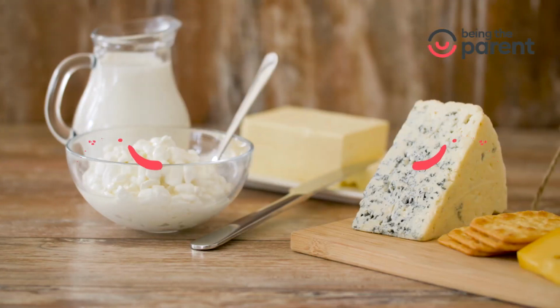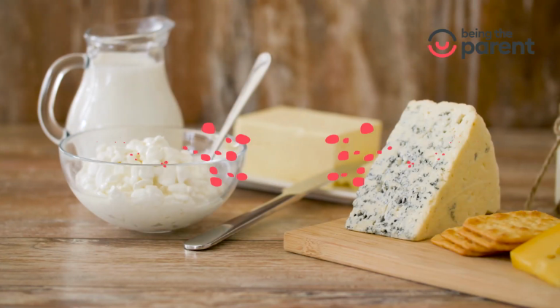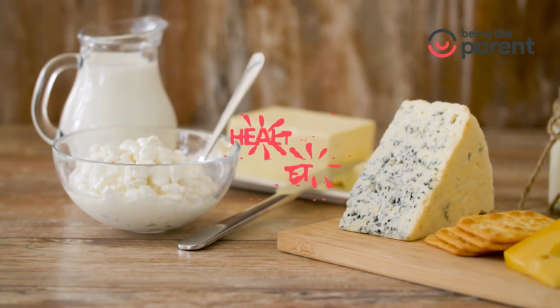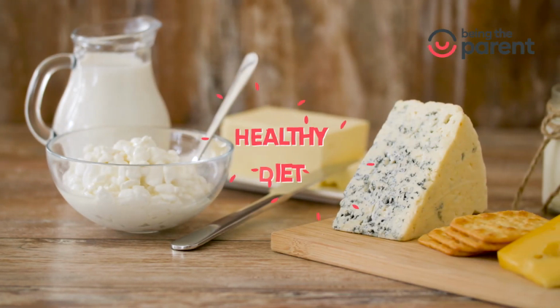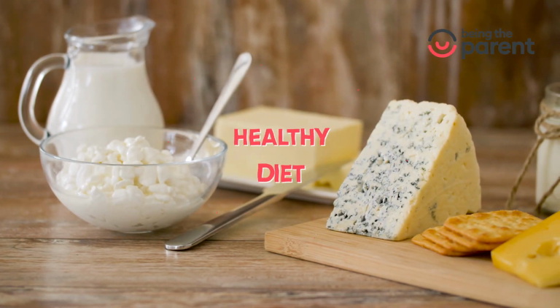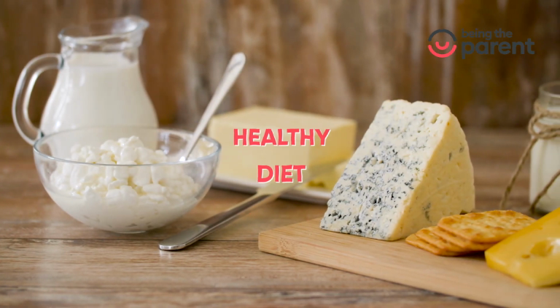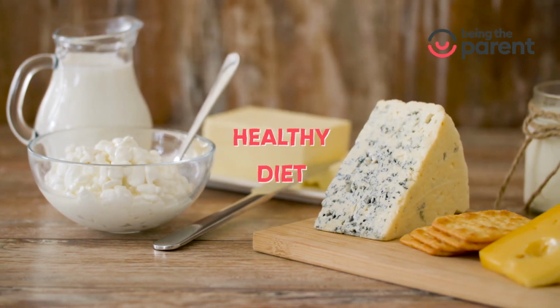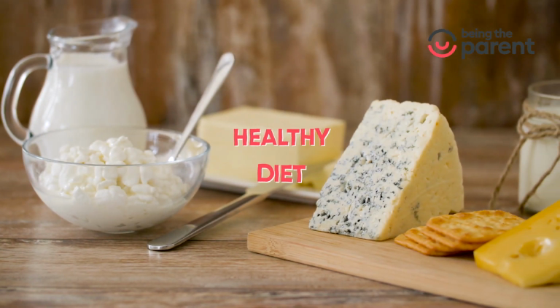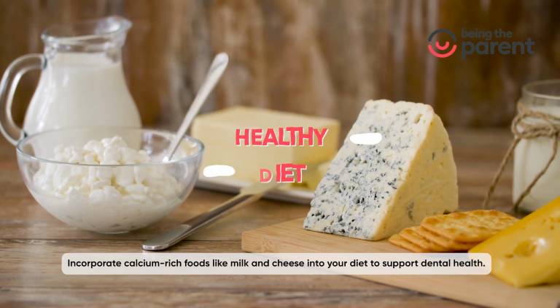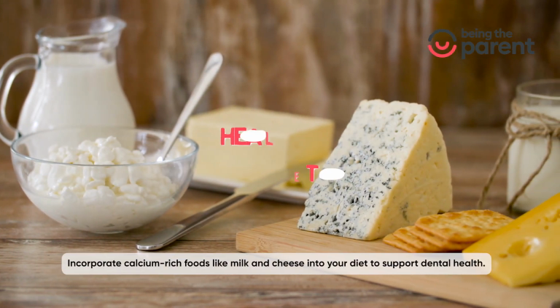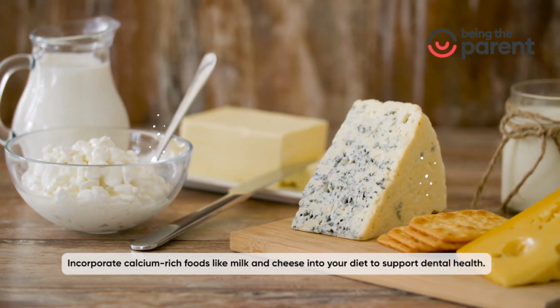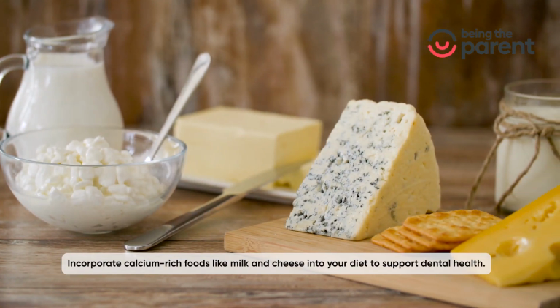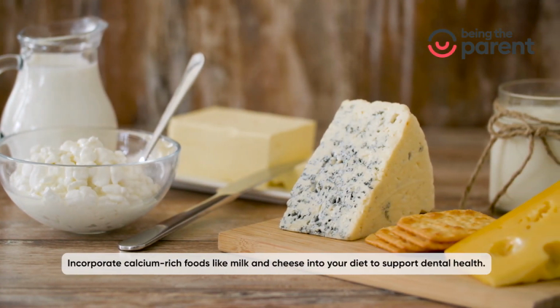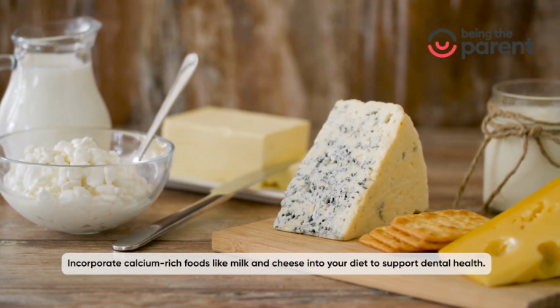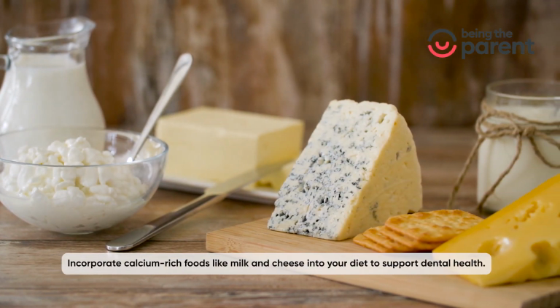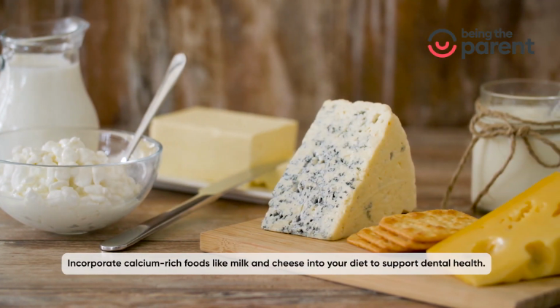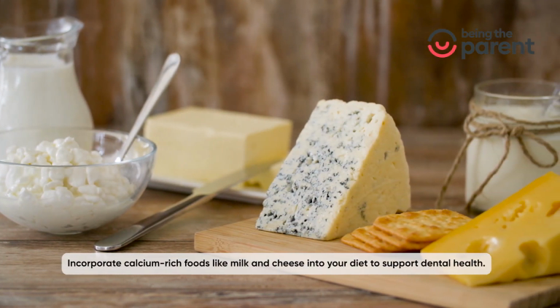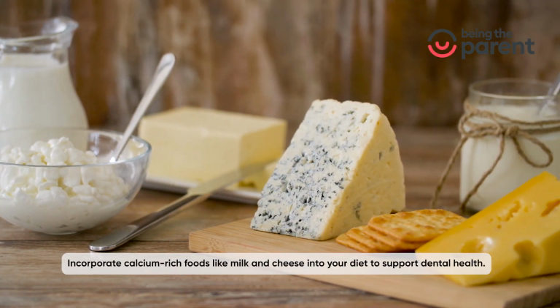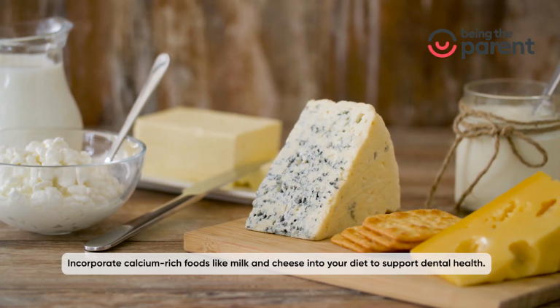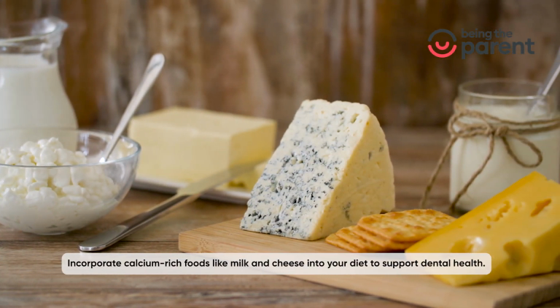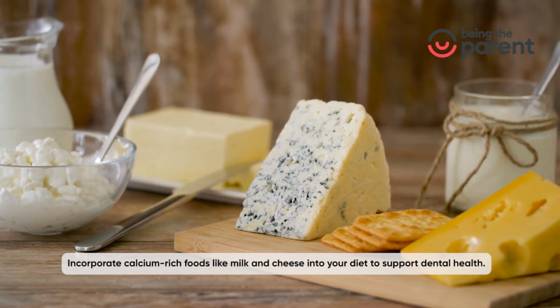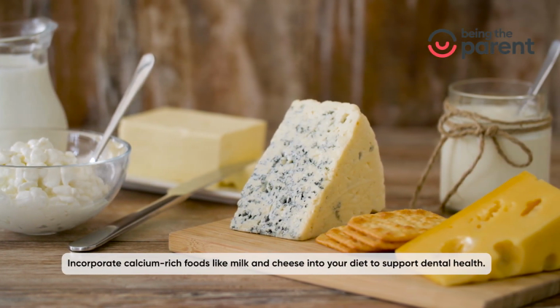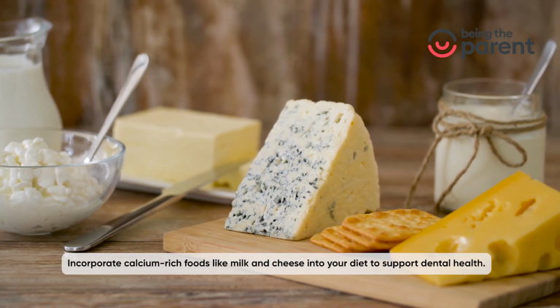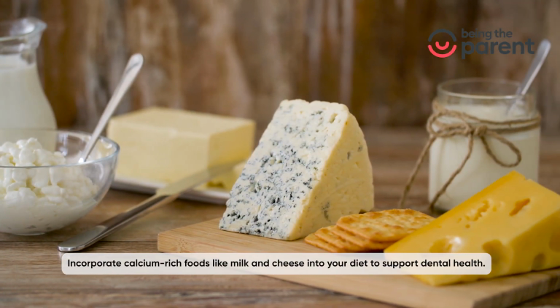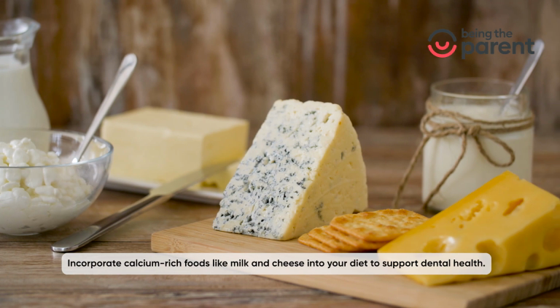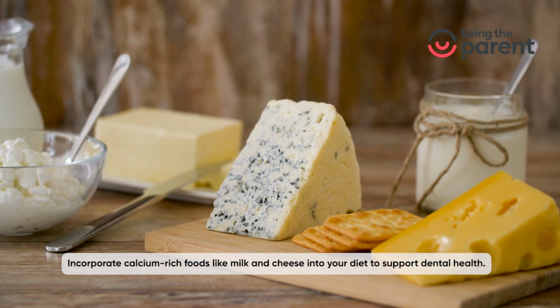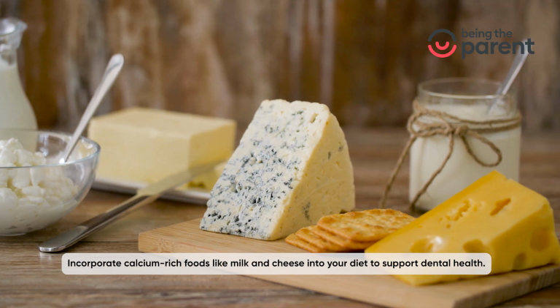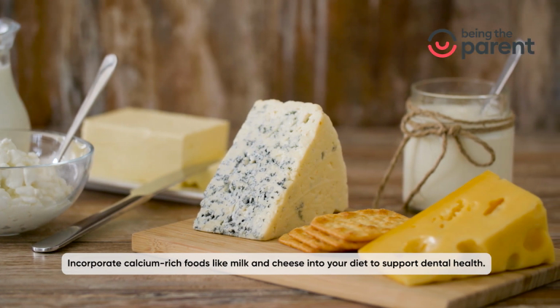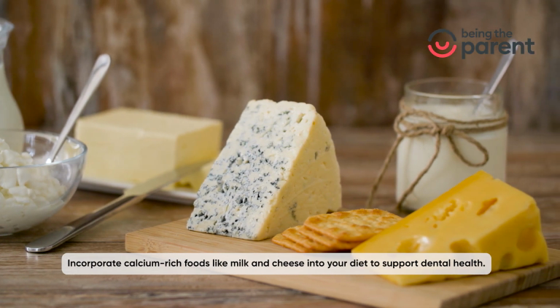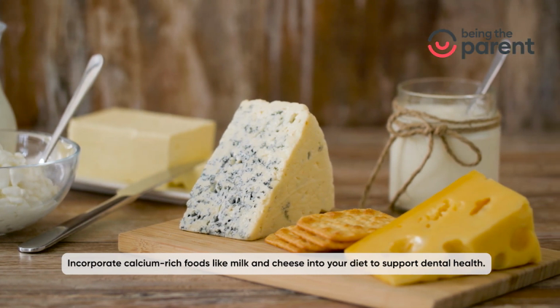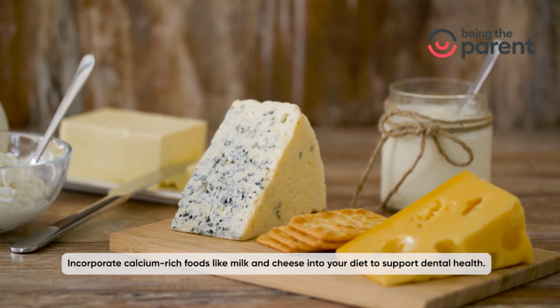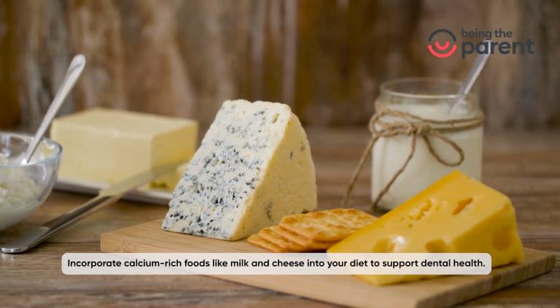Healthy diet: incorporate calcium-rich foods like milk and cheese into your diet to support dental health.